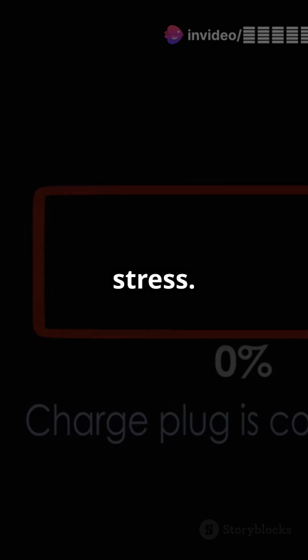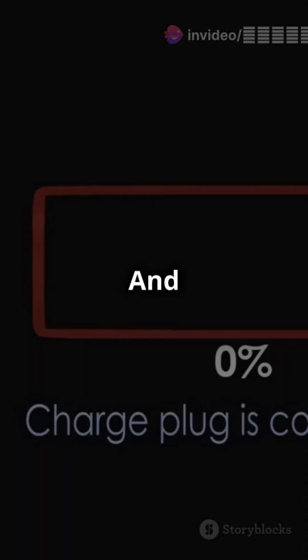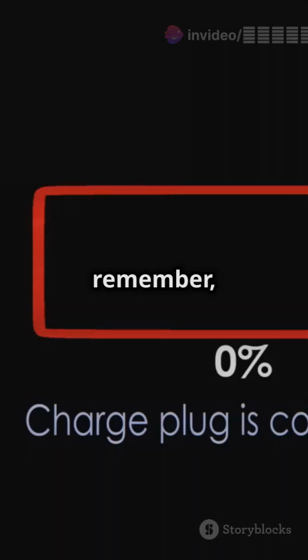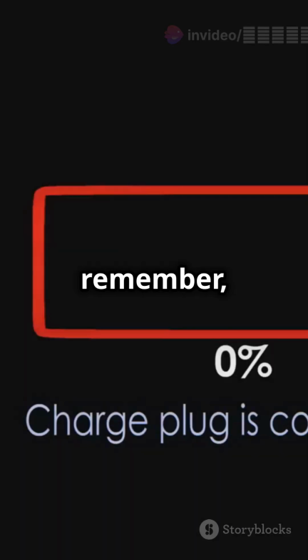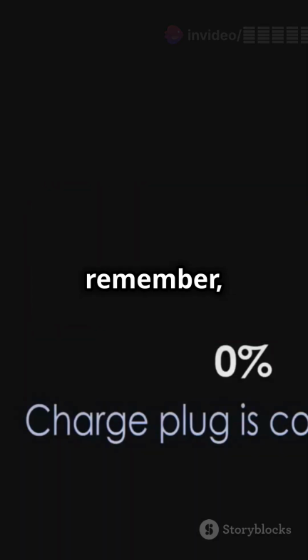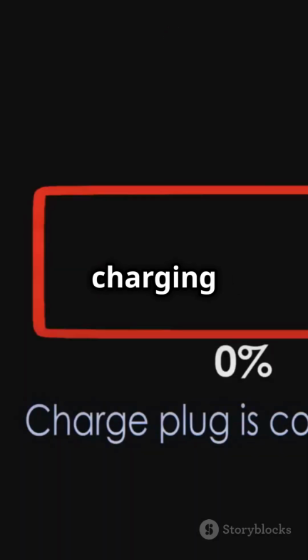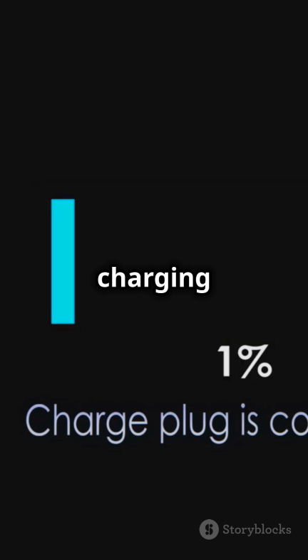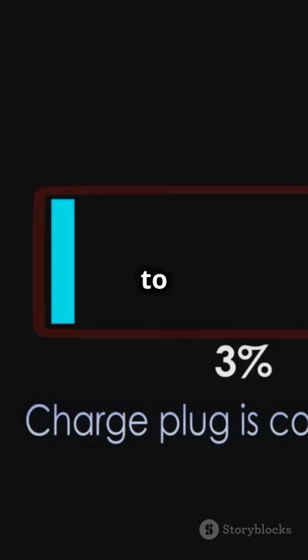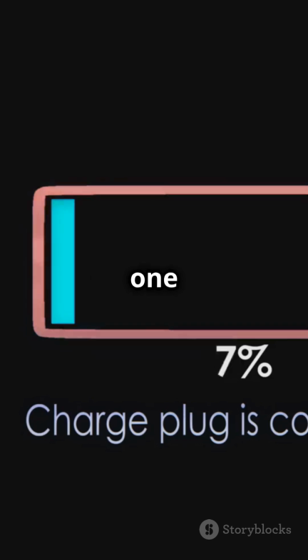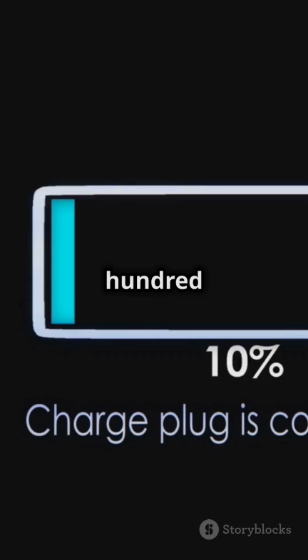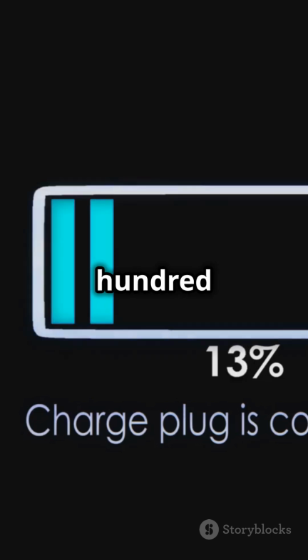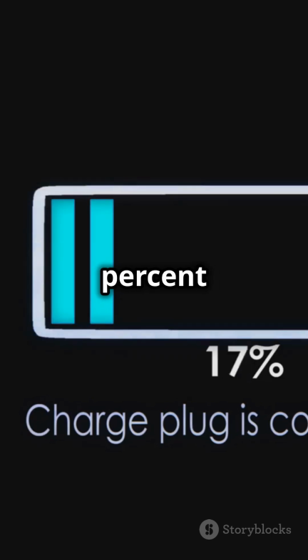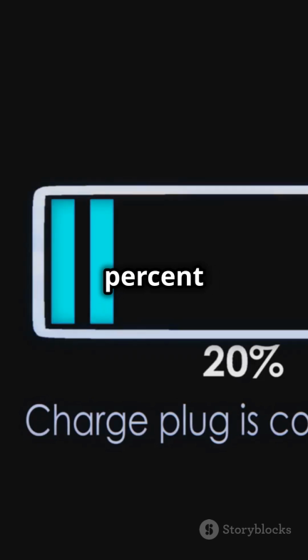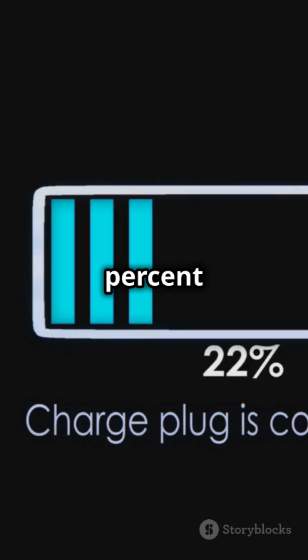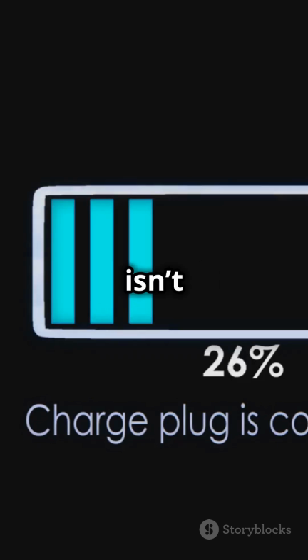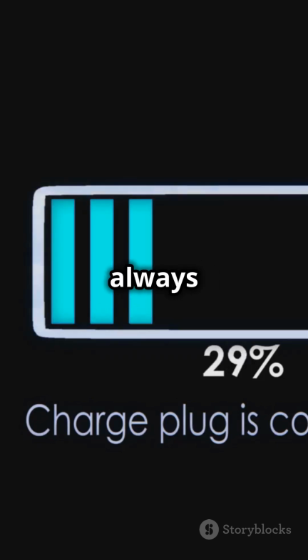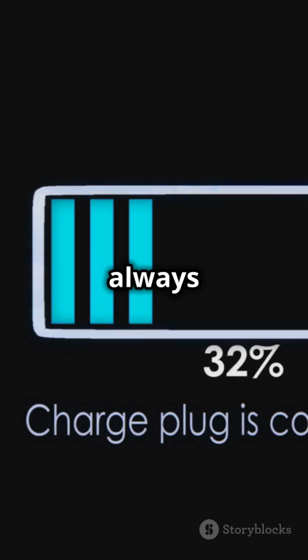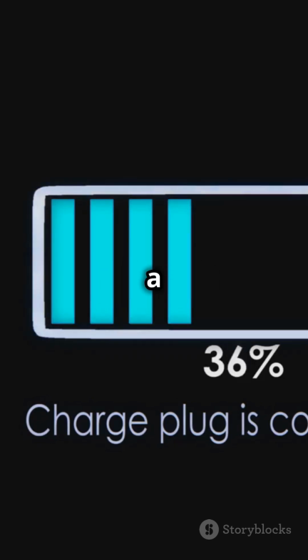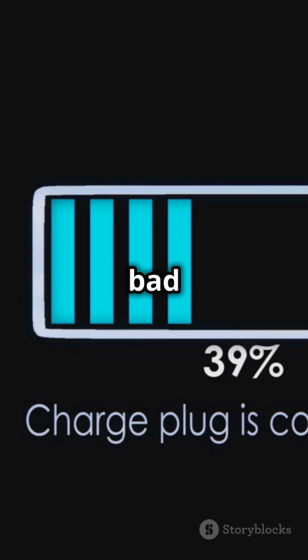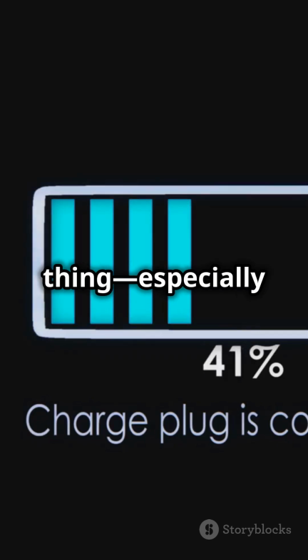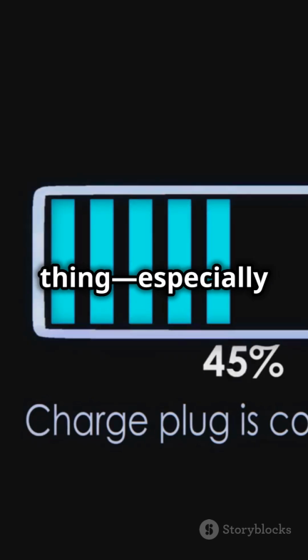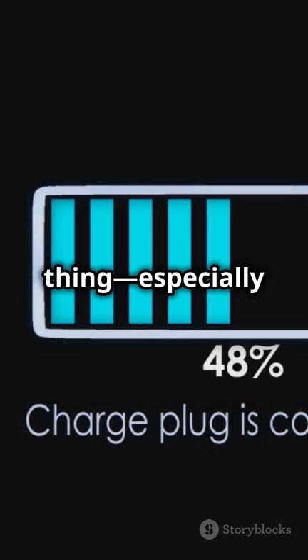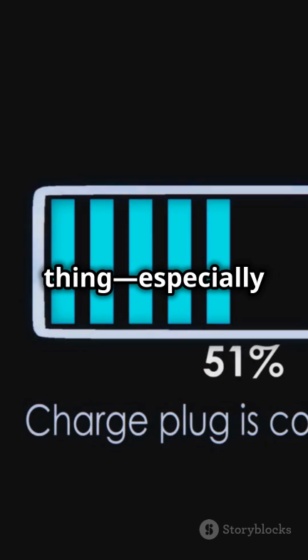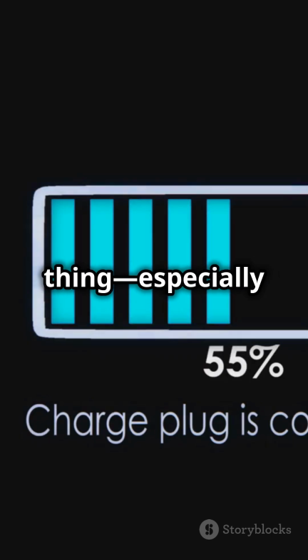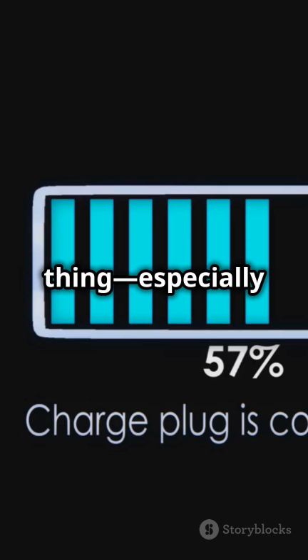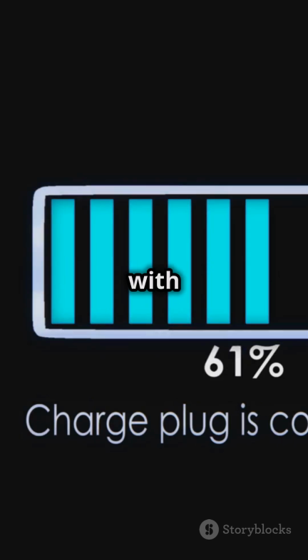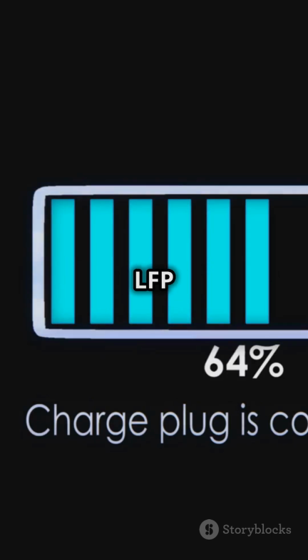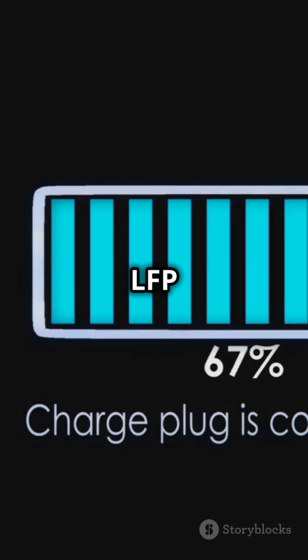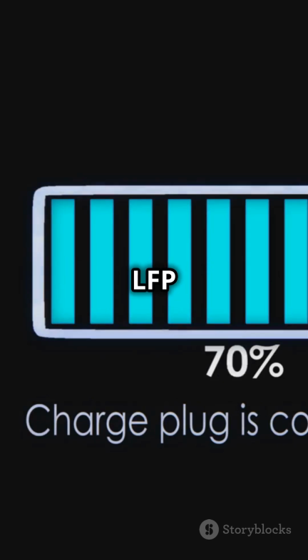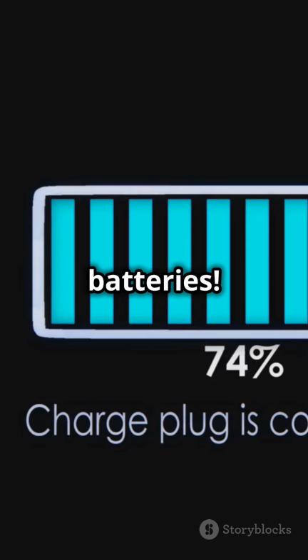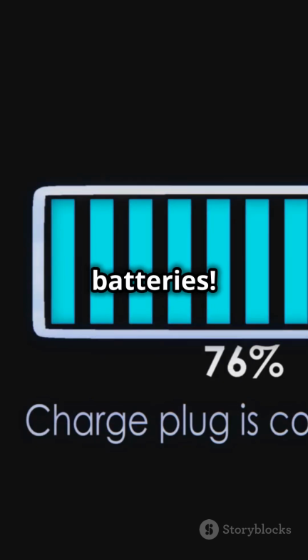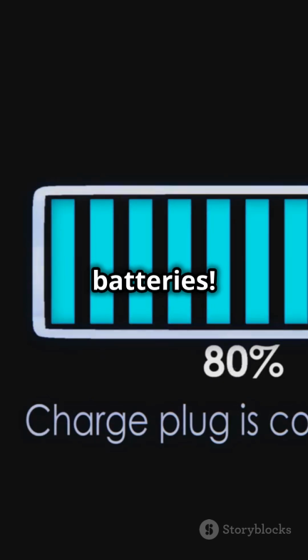And remember, charging to 100% isn't always a bad thing, especially with LFP batteries.